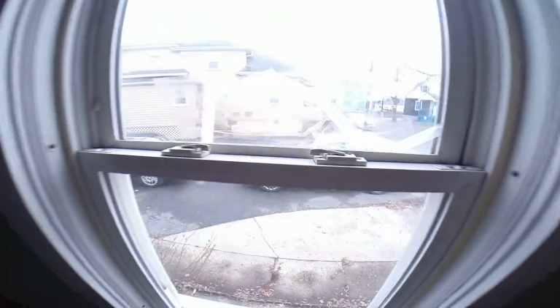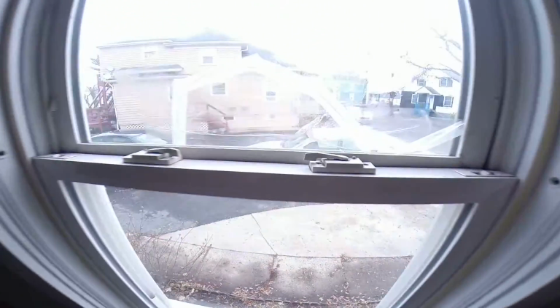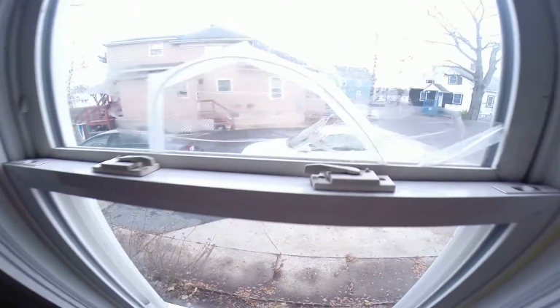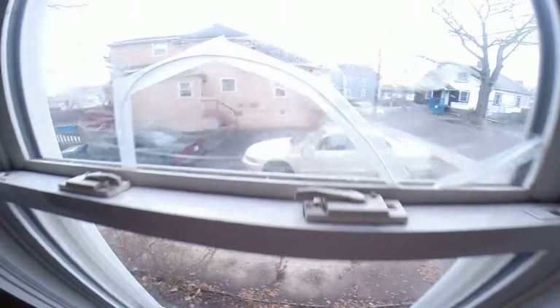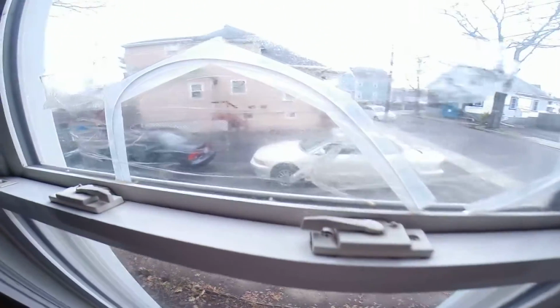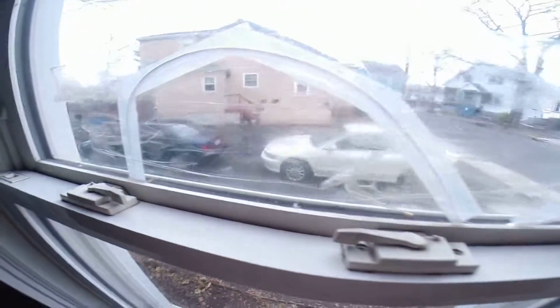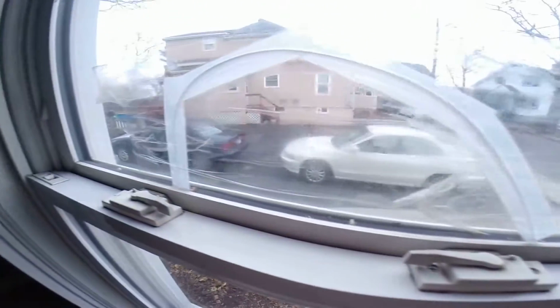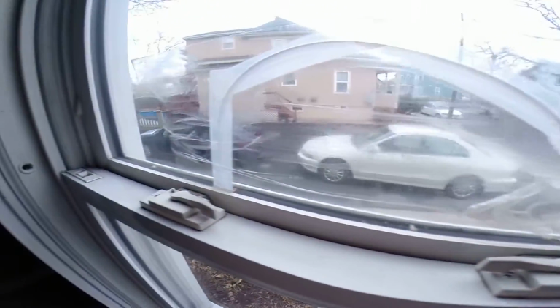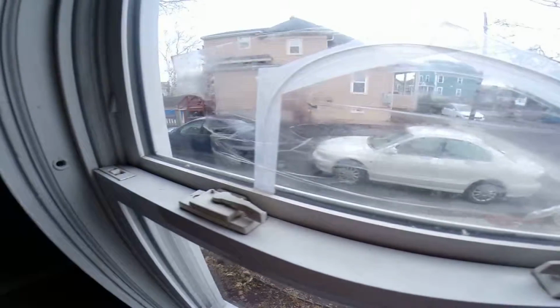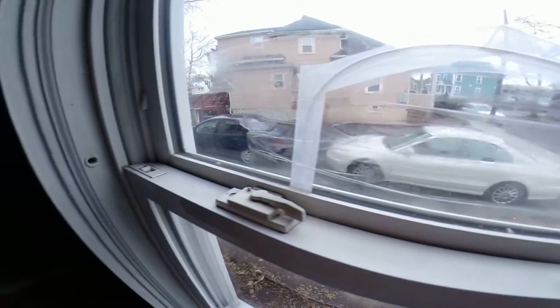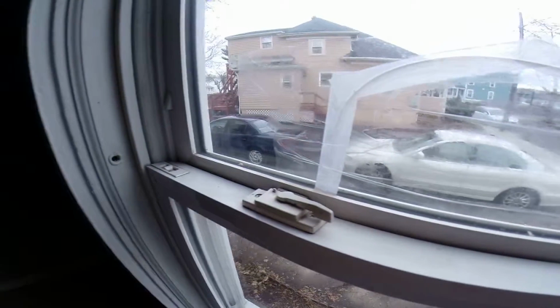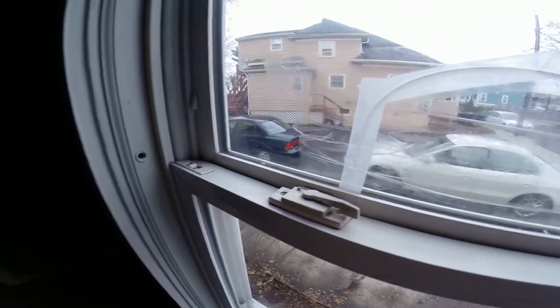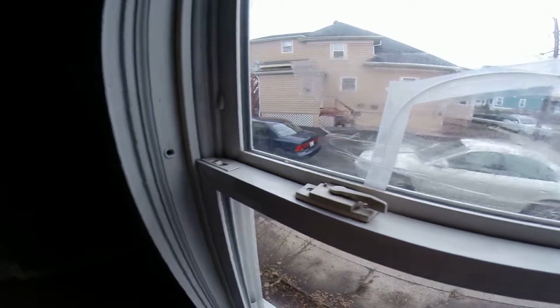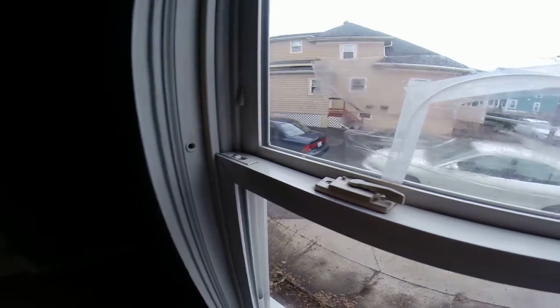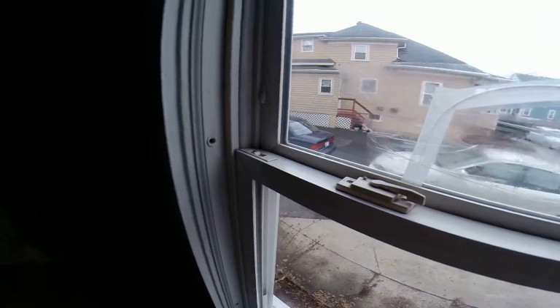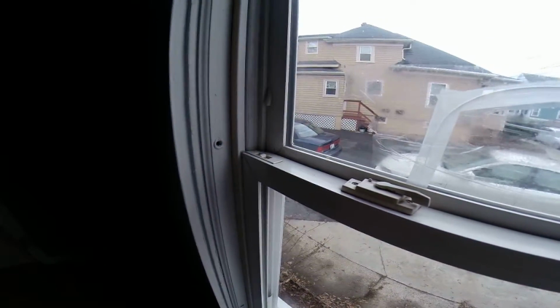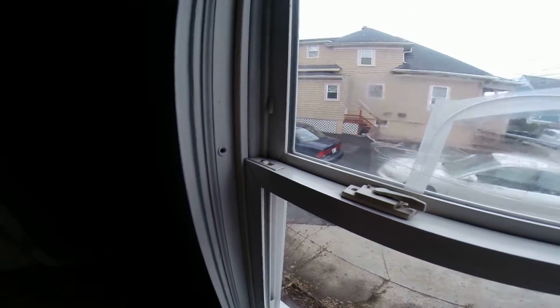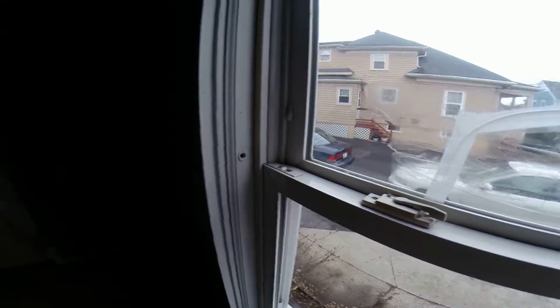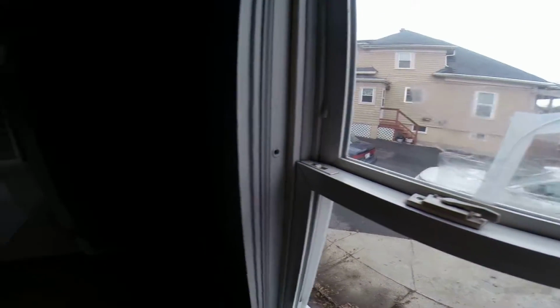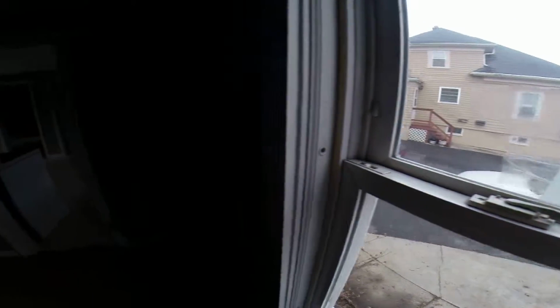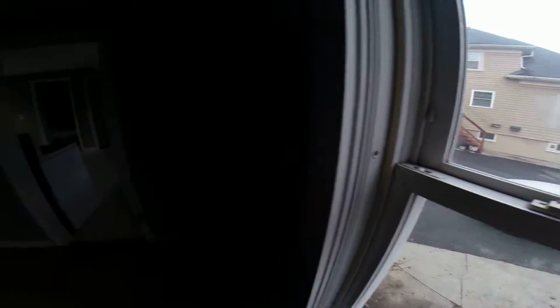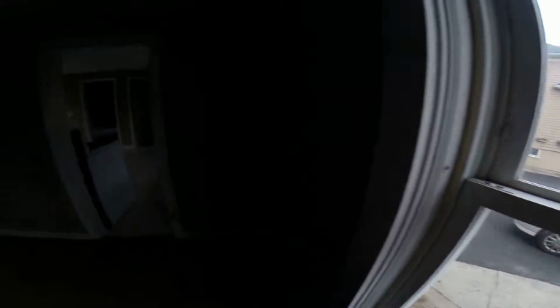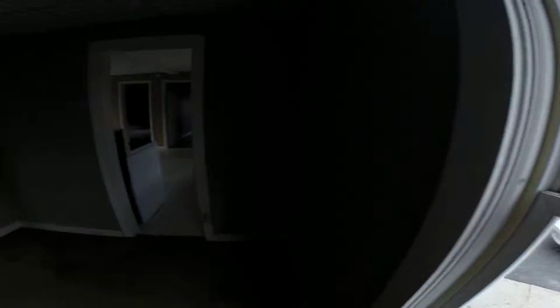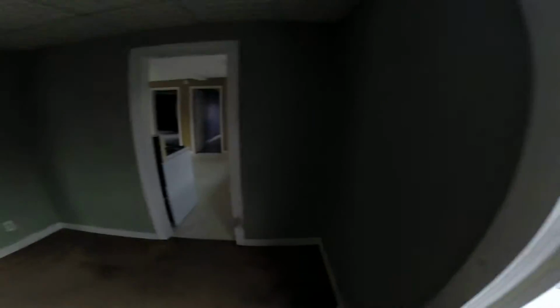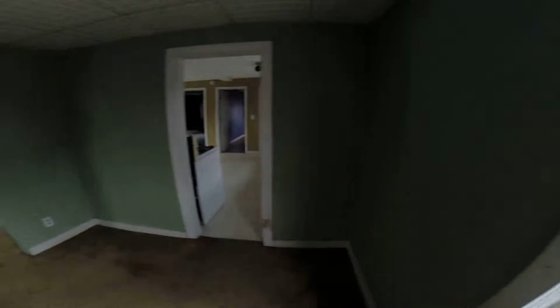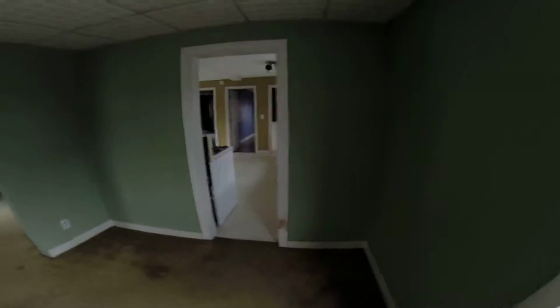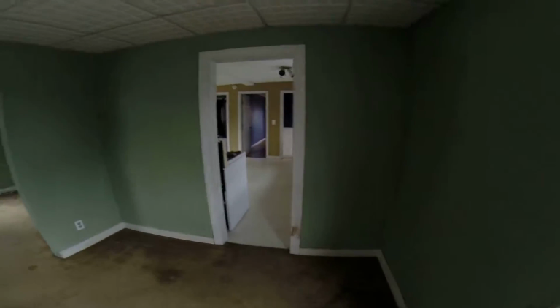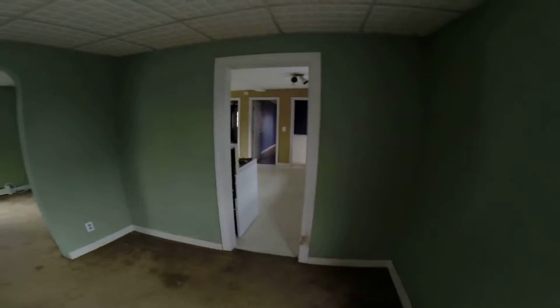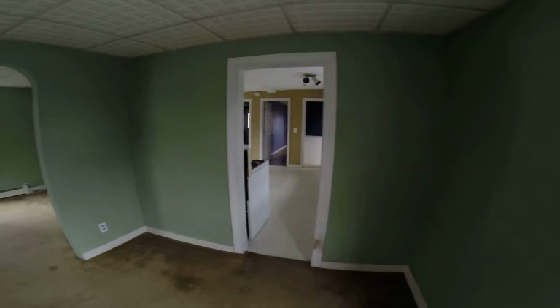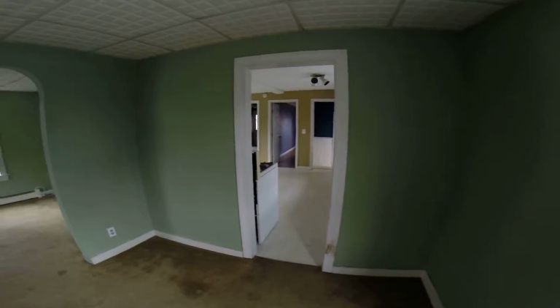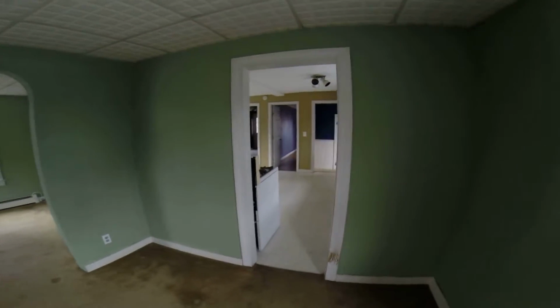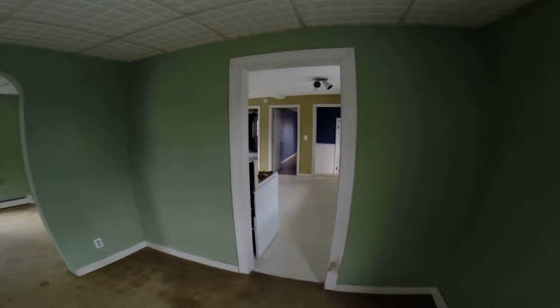These newer windows don't seem to fit very well. And then into the kitchen again.